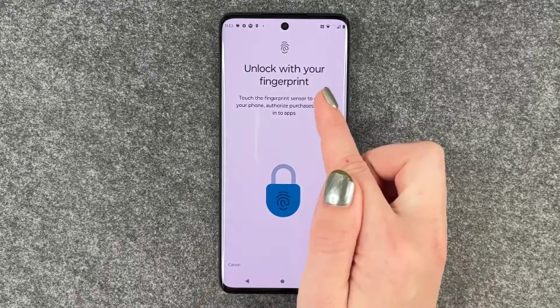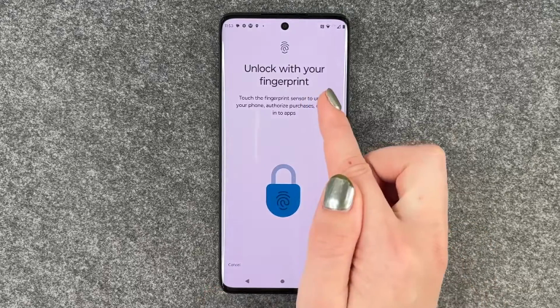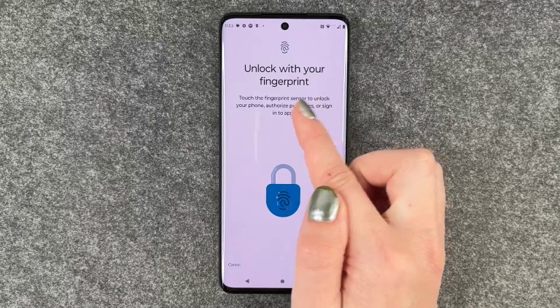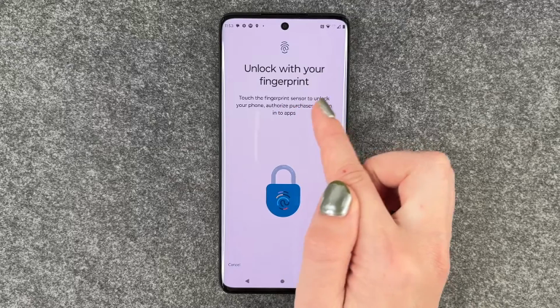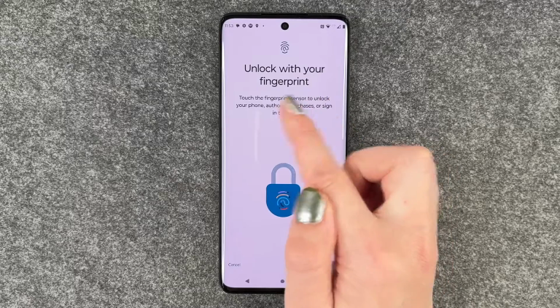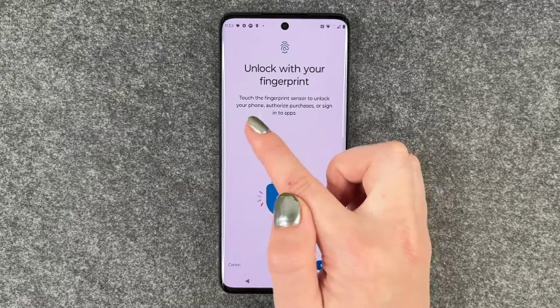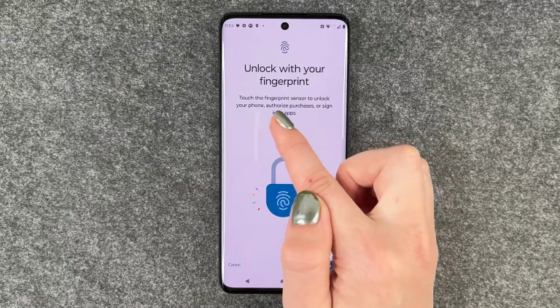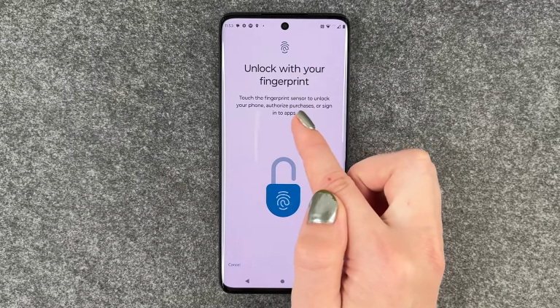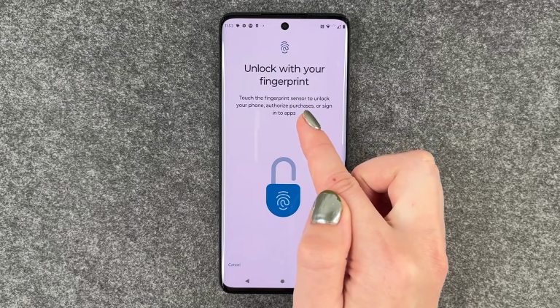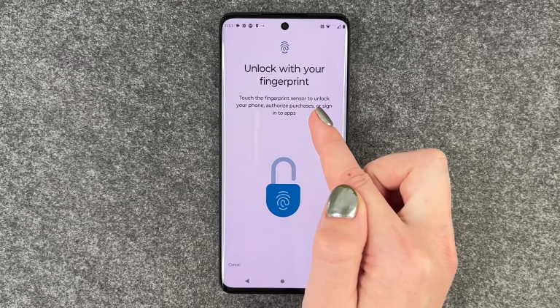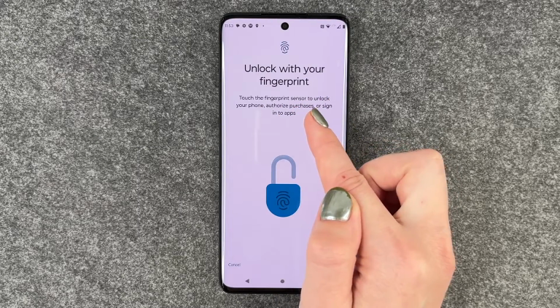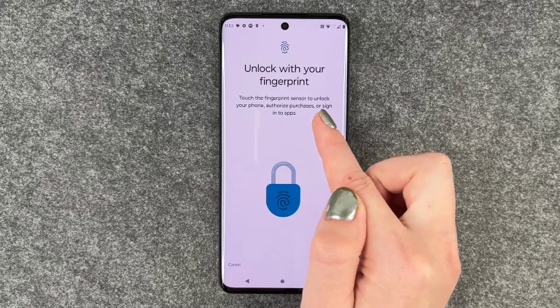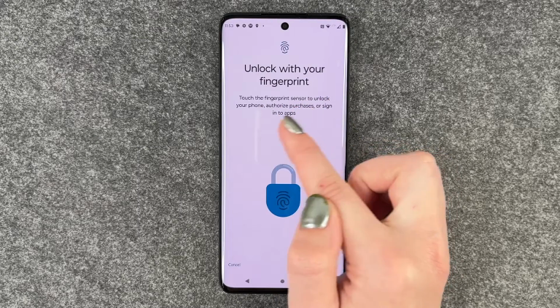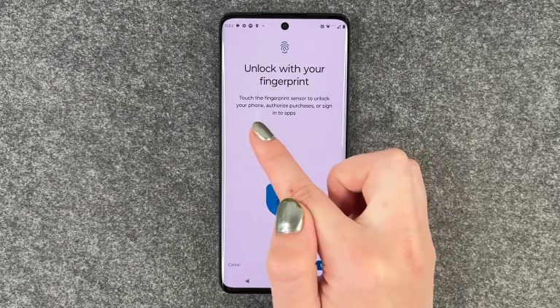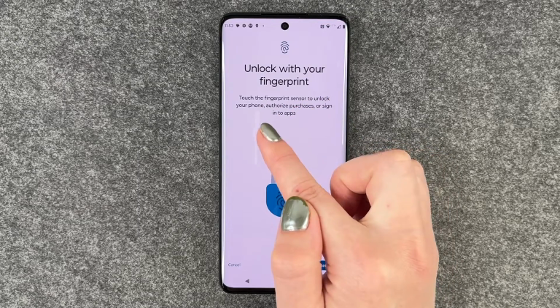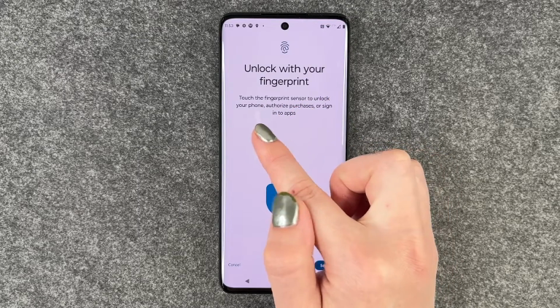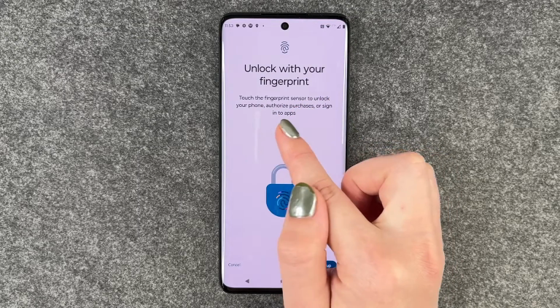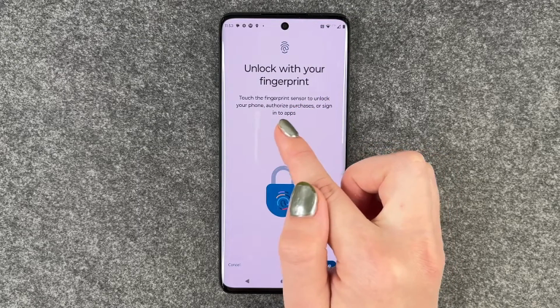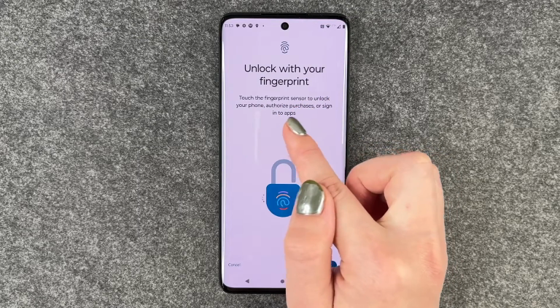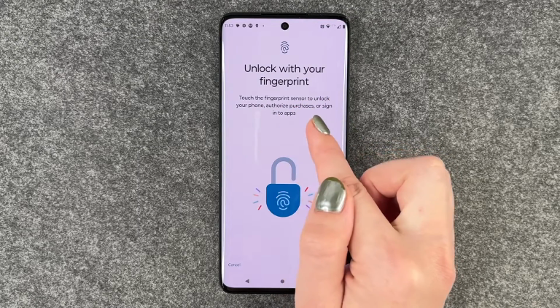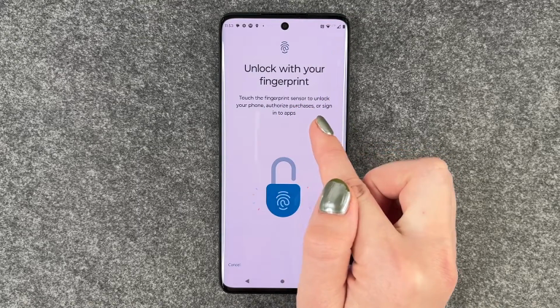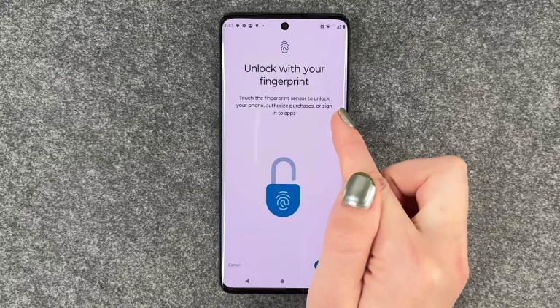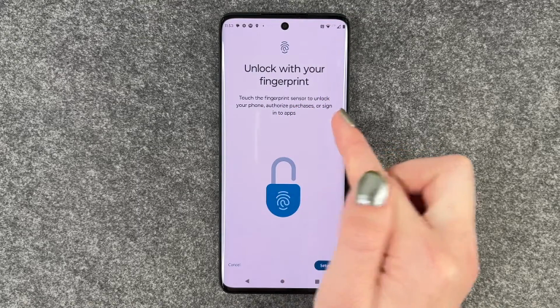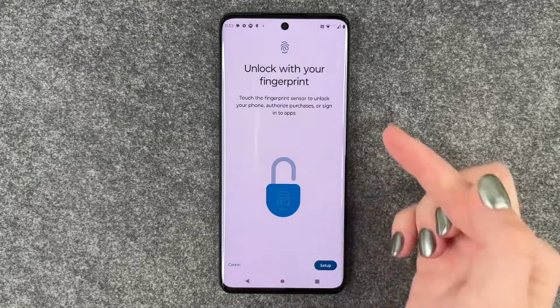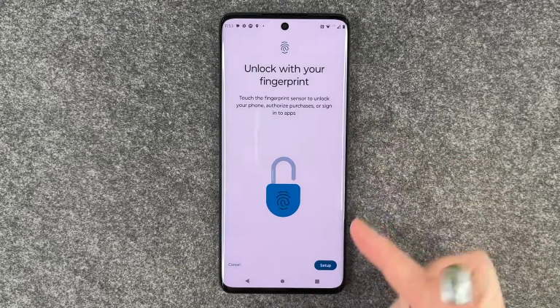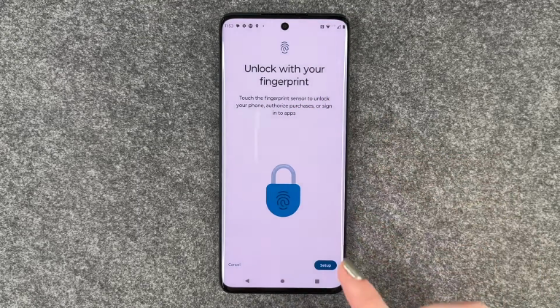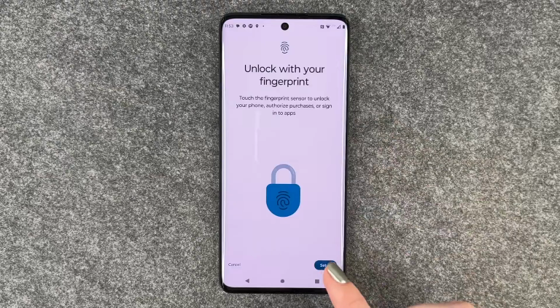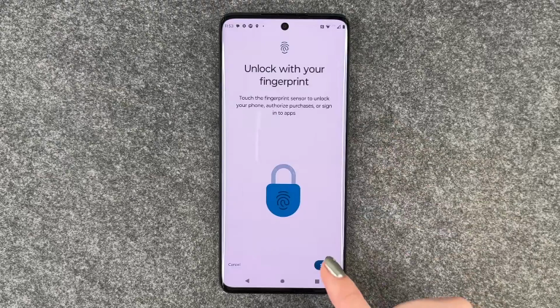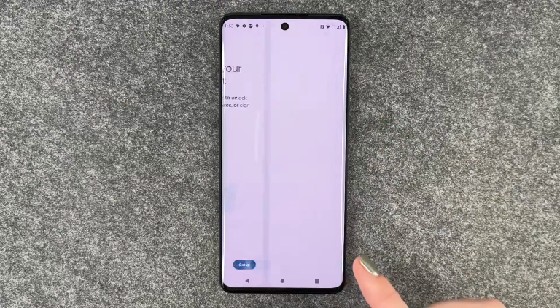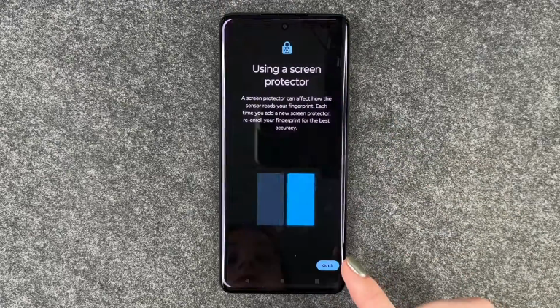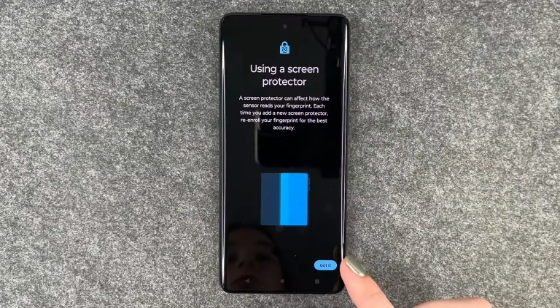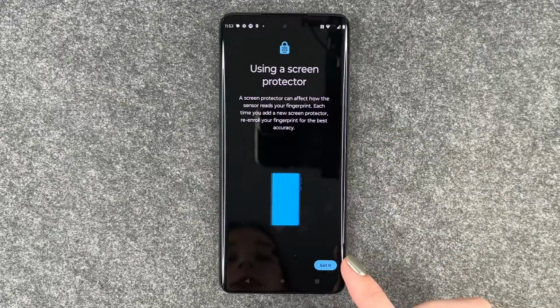Unlock with your fingerprint — touch the fingerprint sensor to unlock your phone, authorize, purchase, or sign into apps.